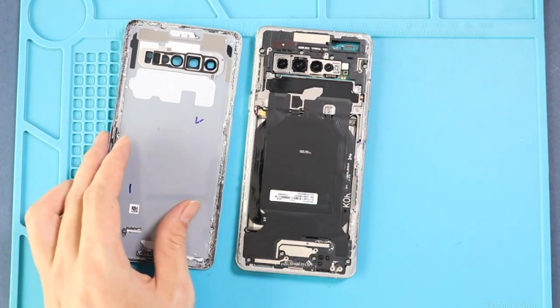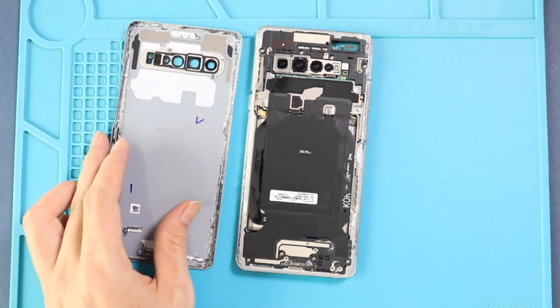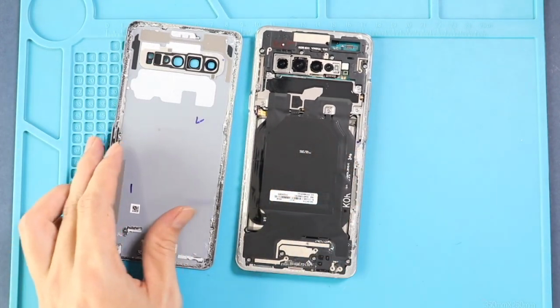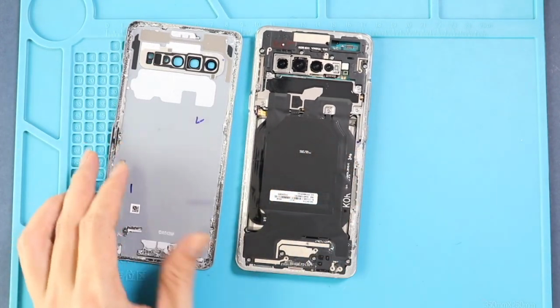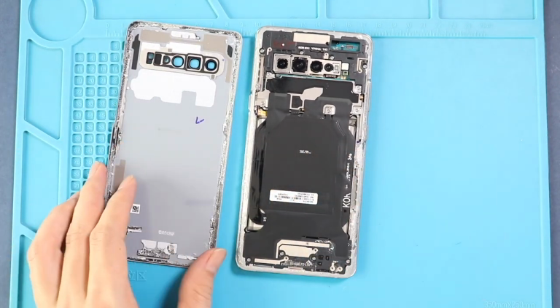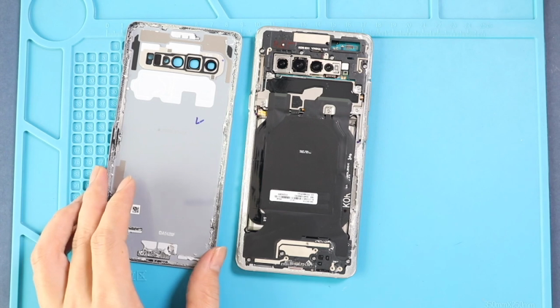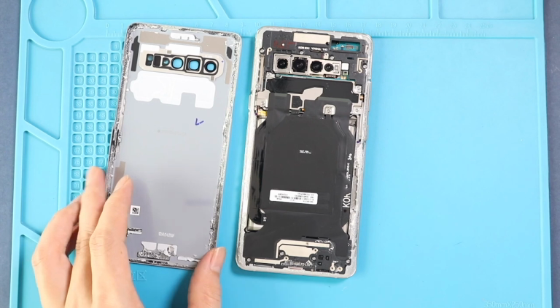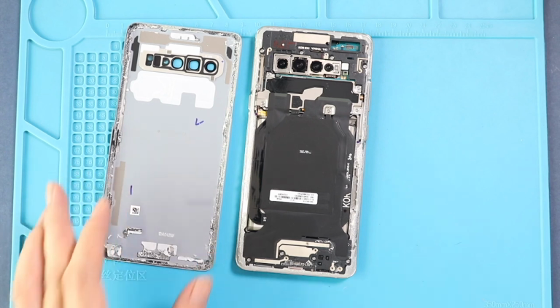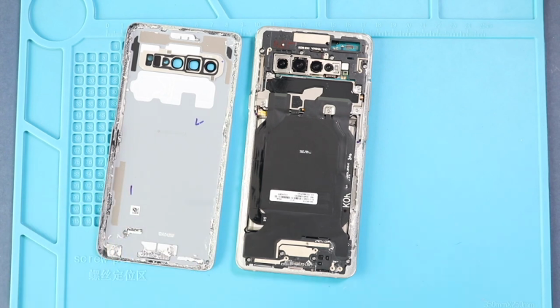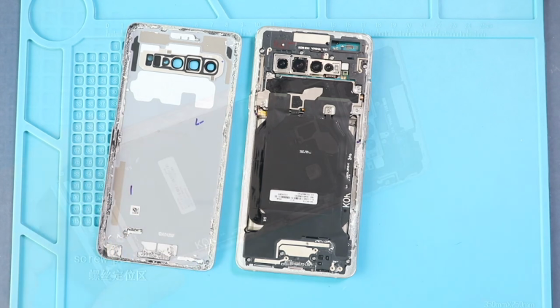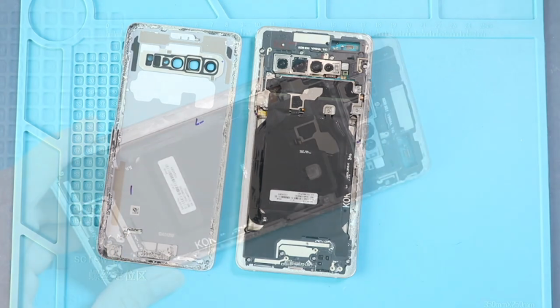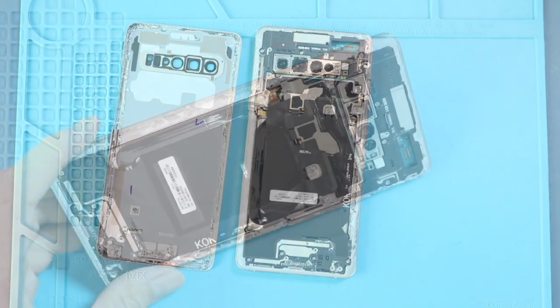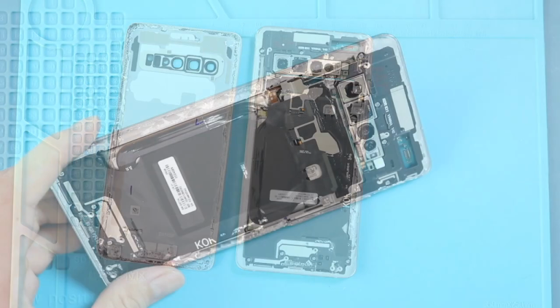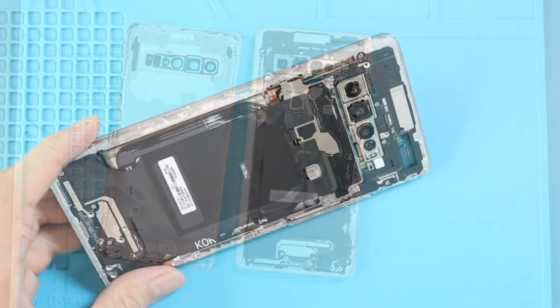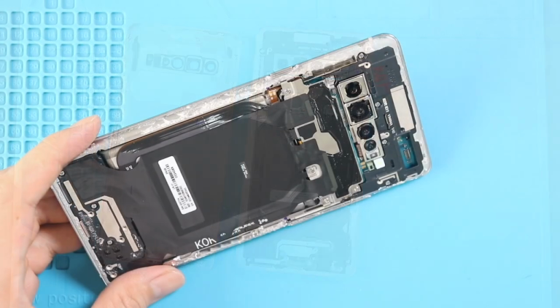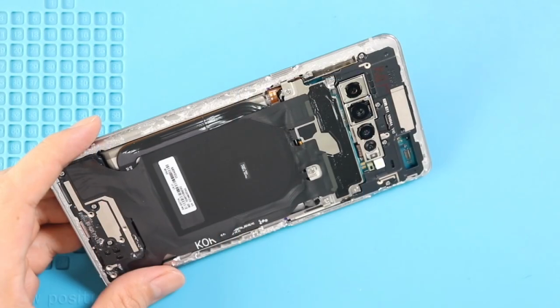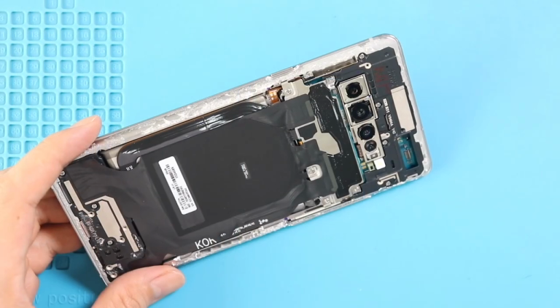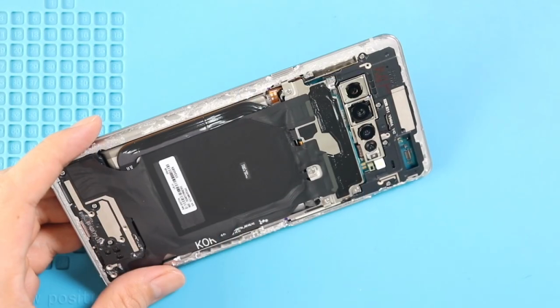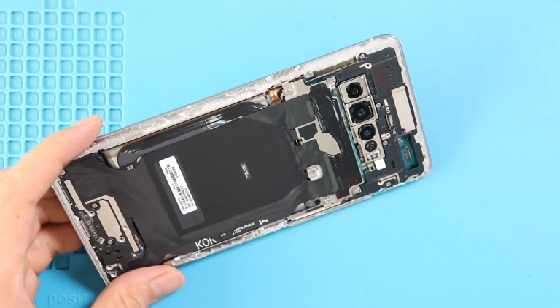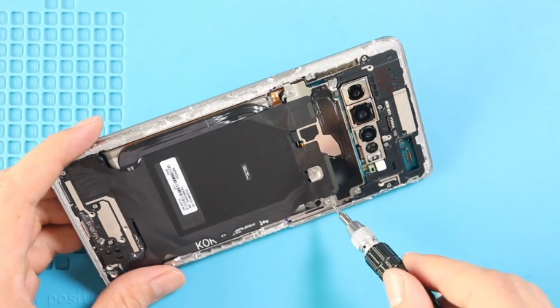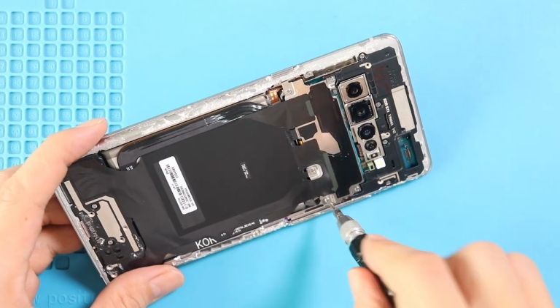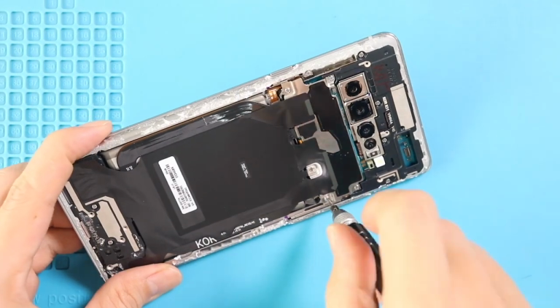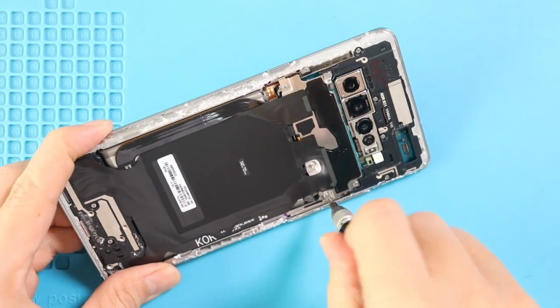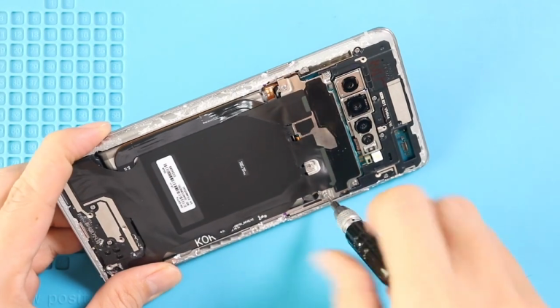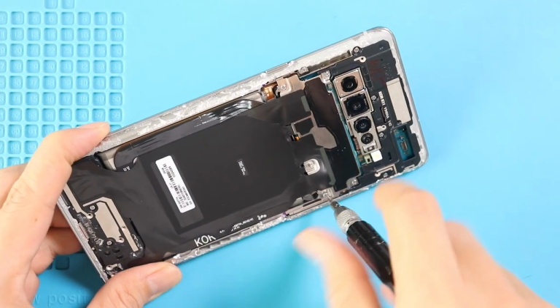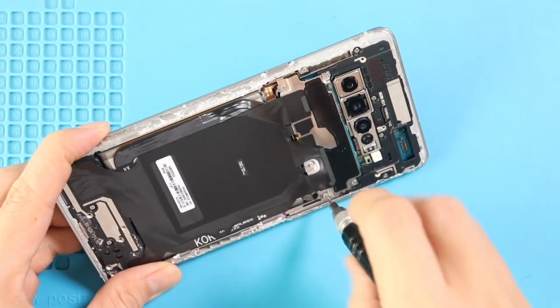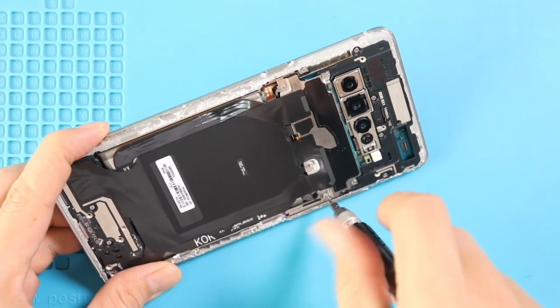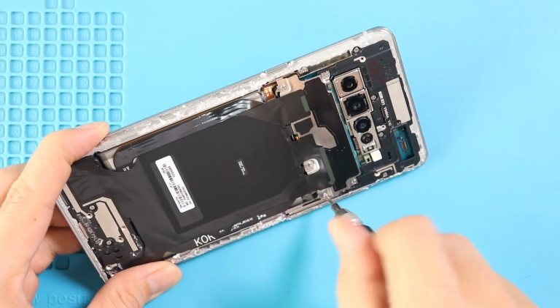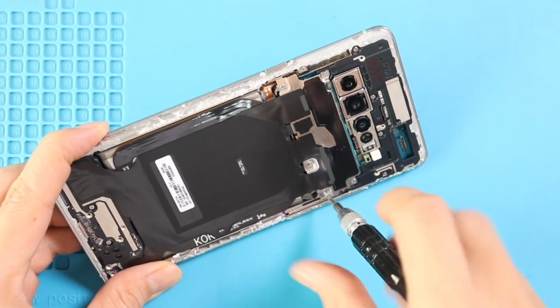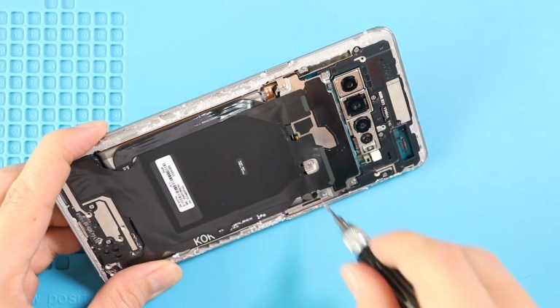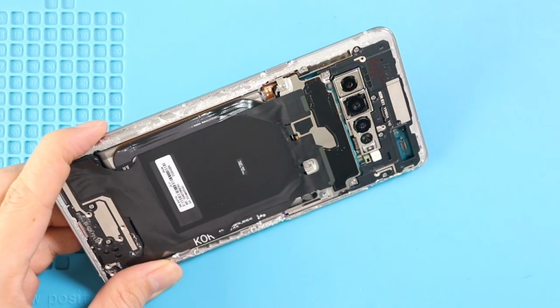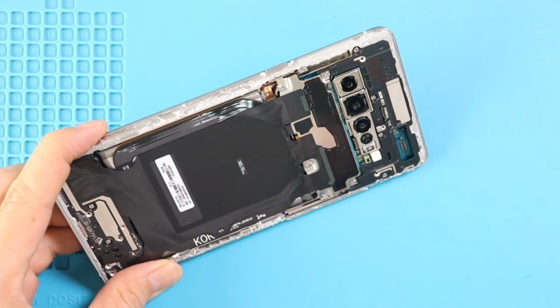Next, undo 5 screws and disconnect the connector to take out the wireless pad. And also disconnect the battery plug.